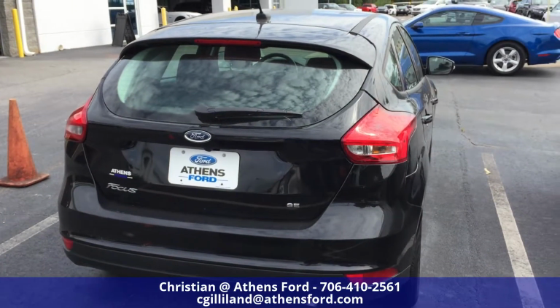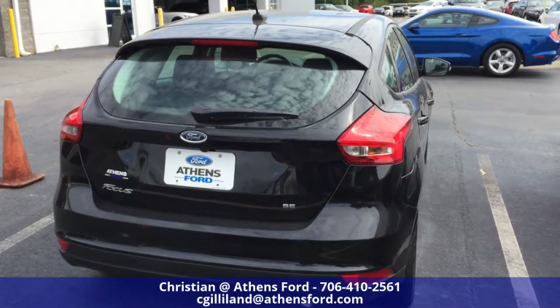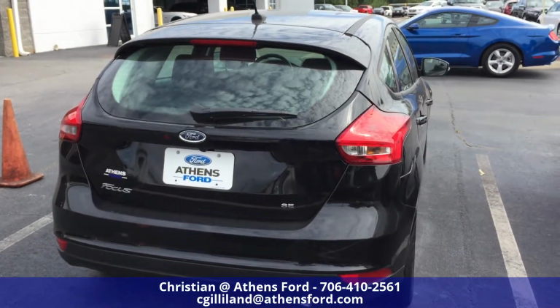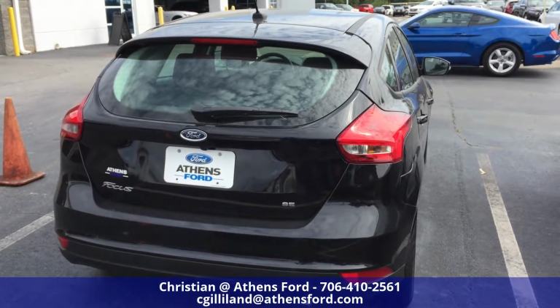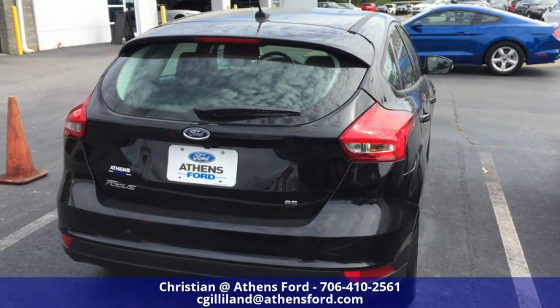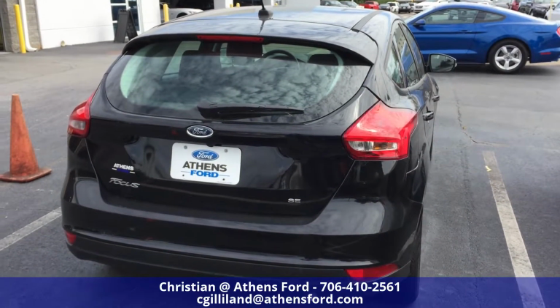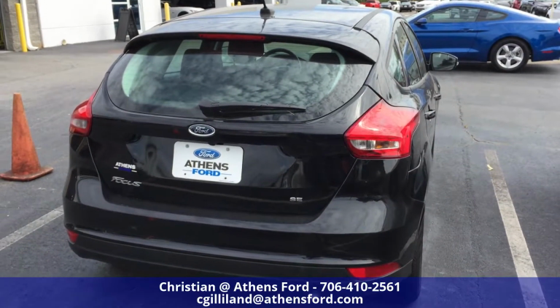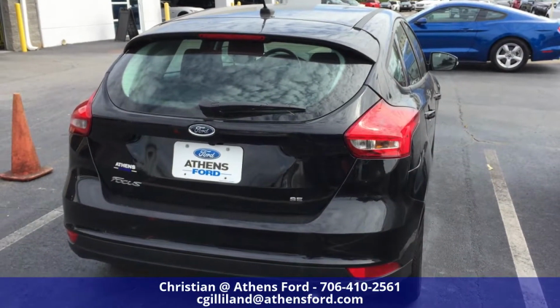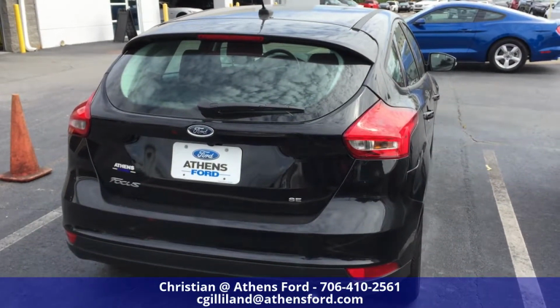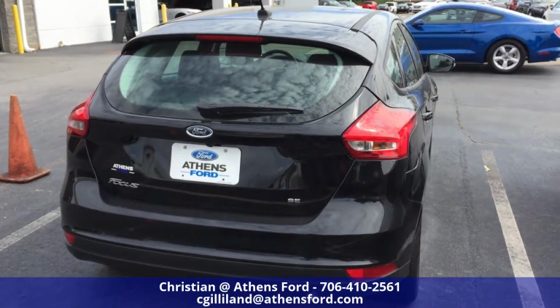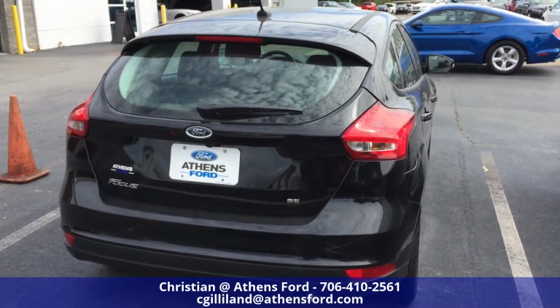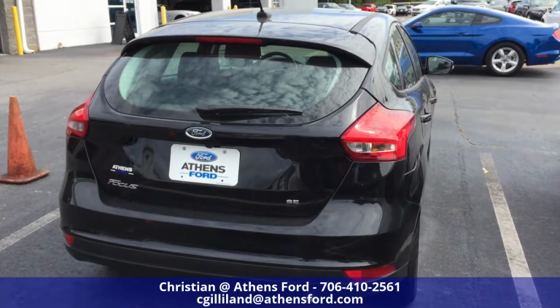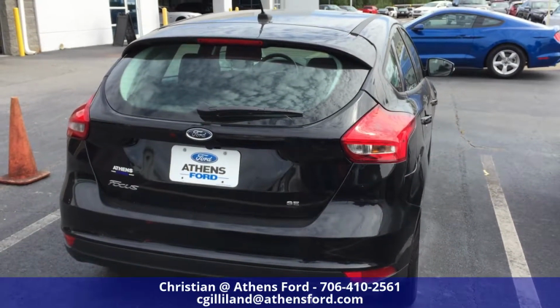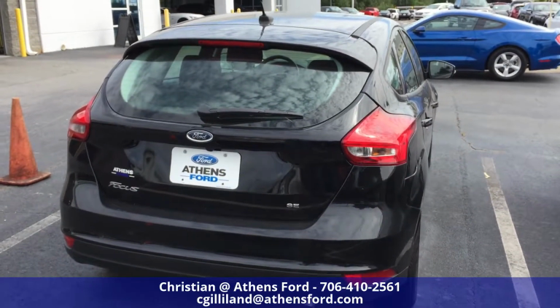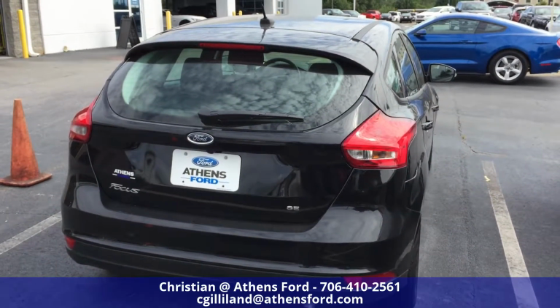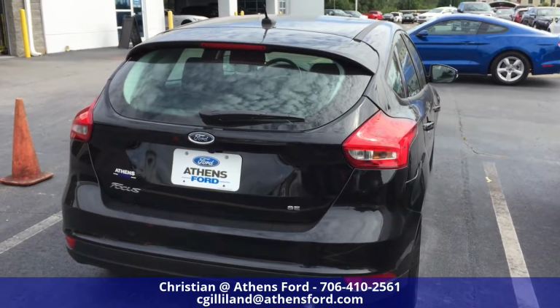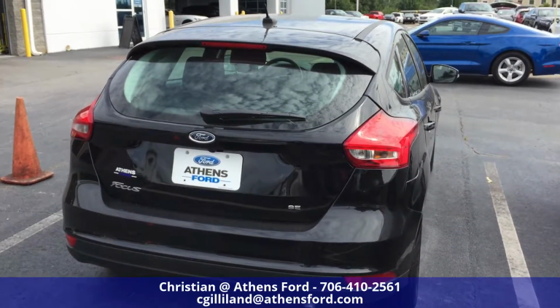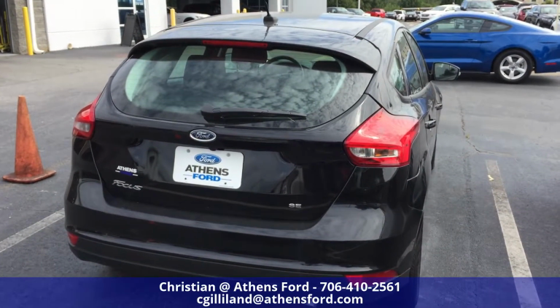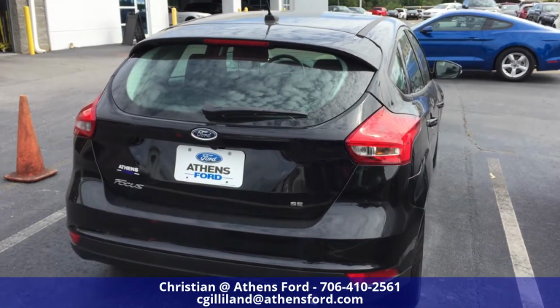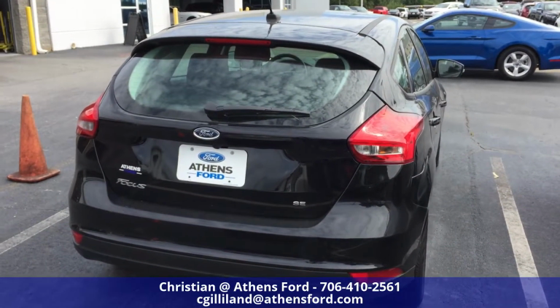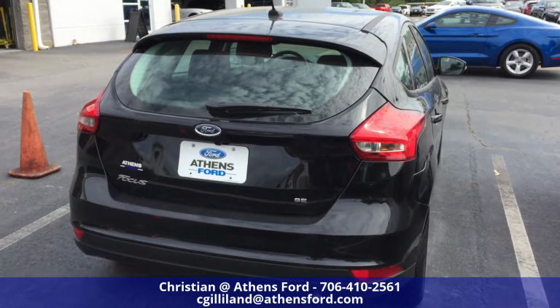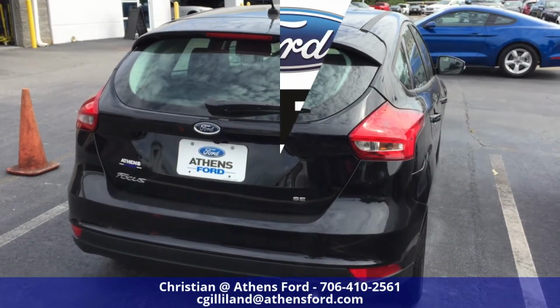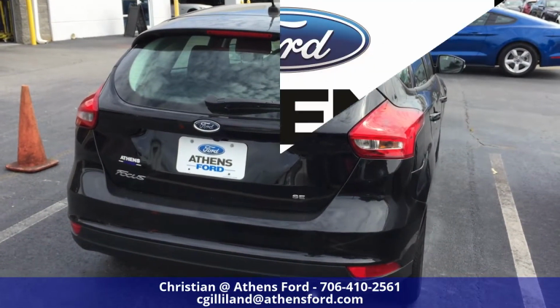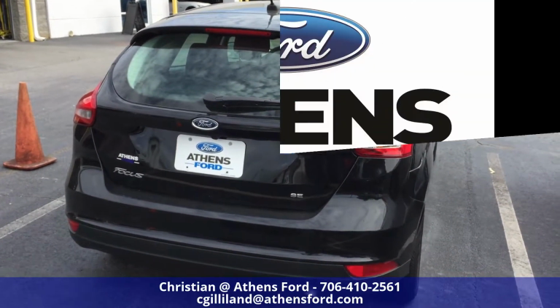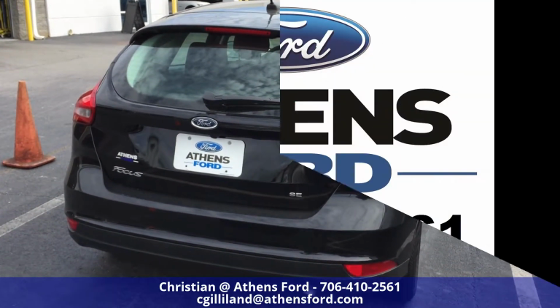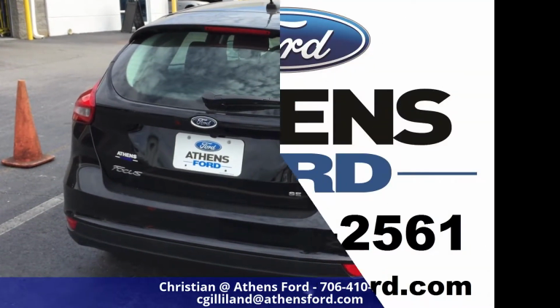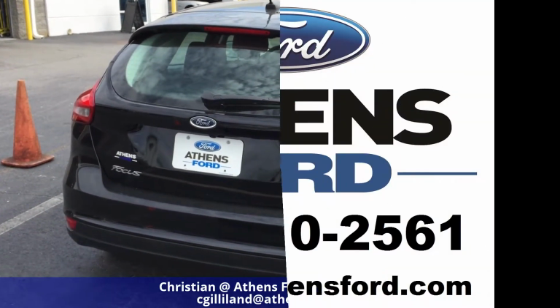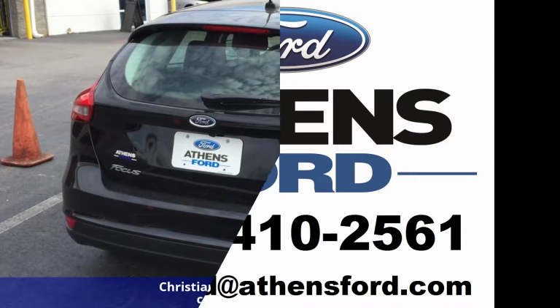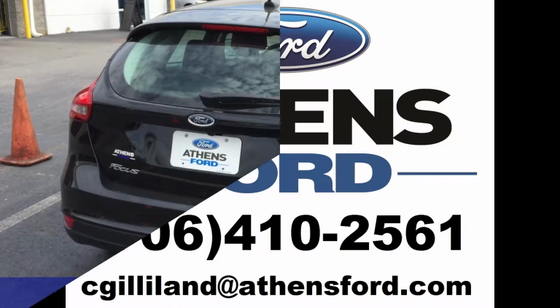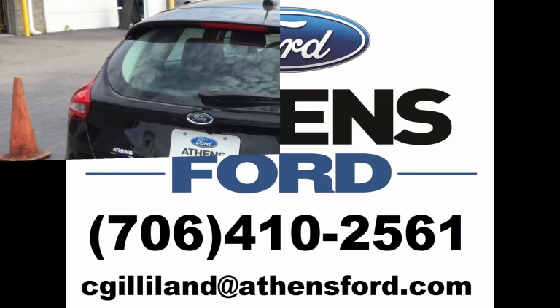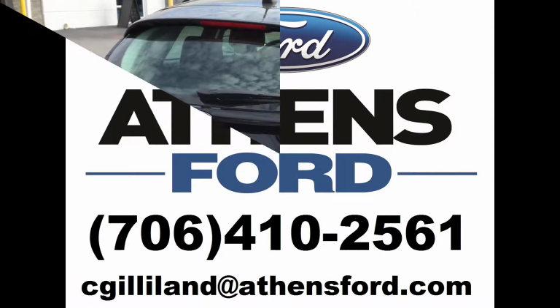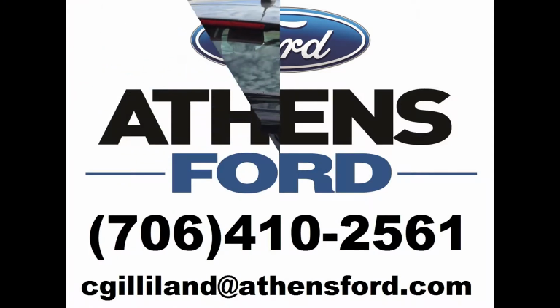This has been Christian up at Athens Ford in Athens, Georgia. Thank you so much for watching, I hope you all have a great day.